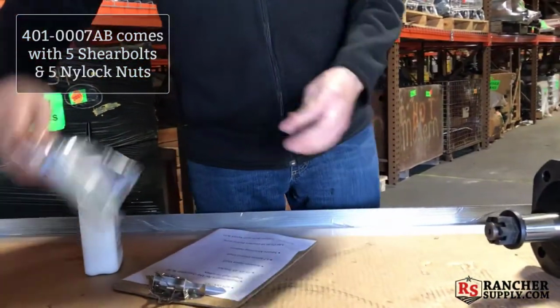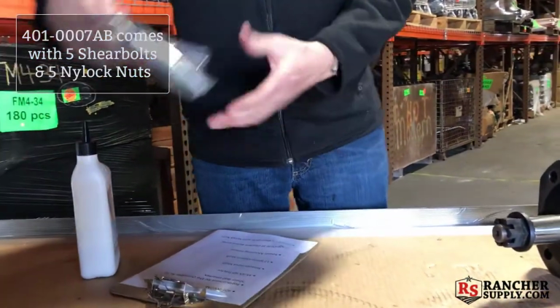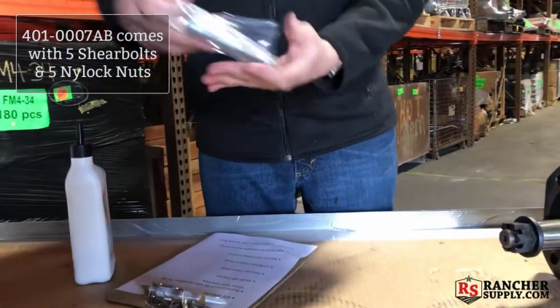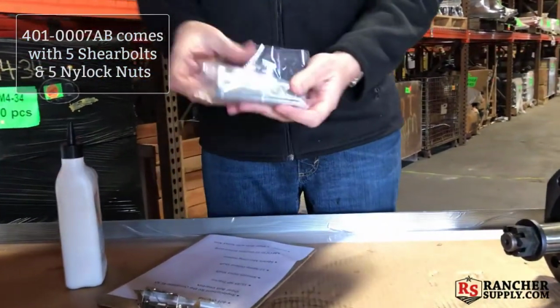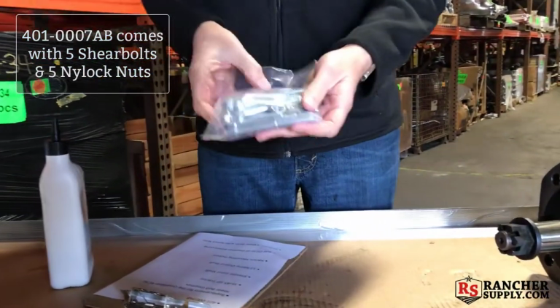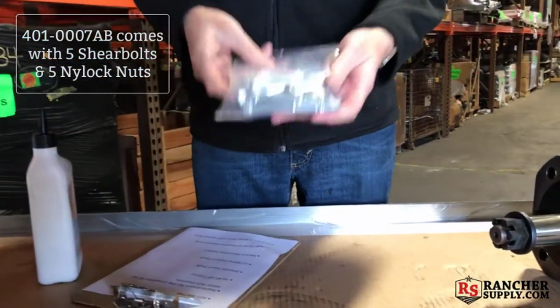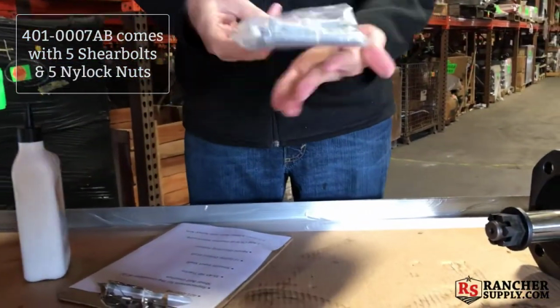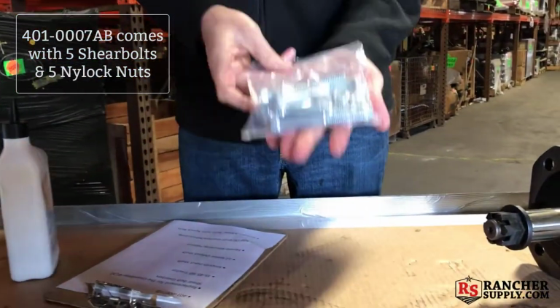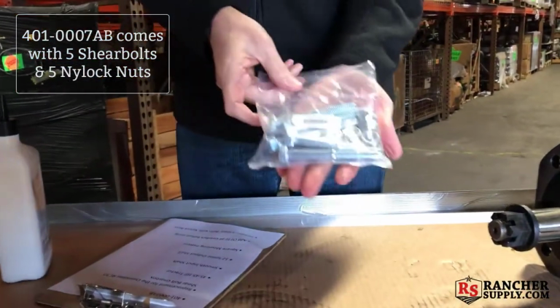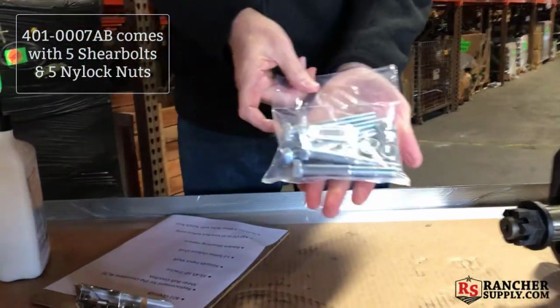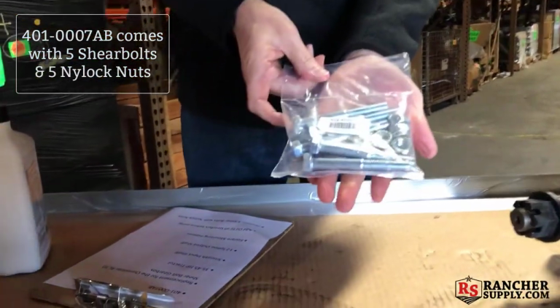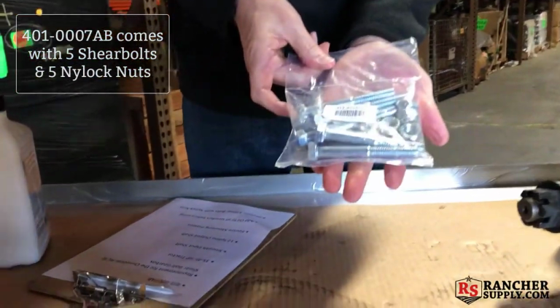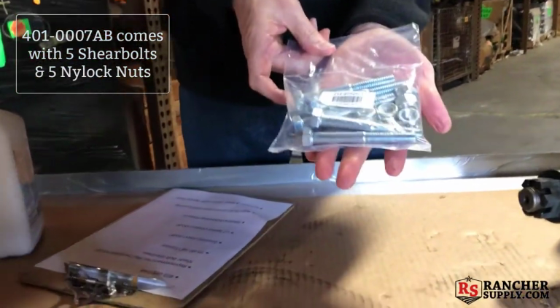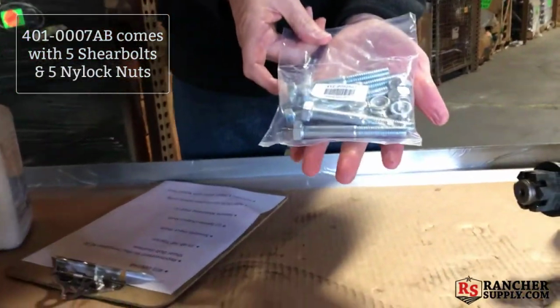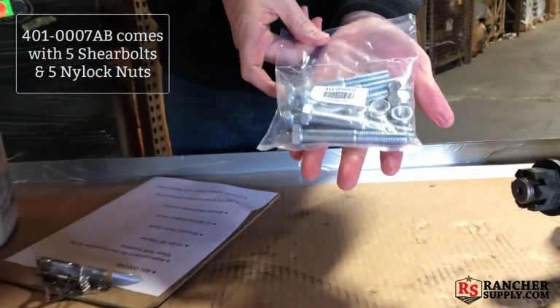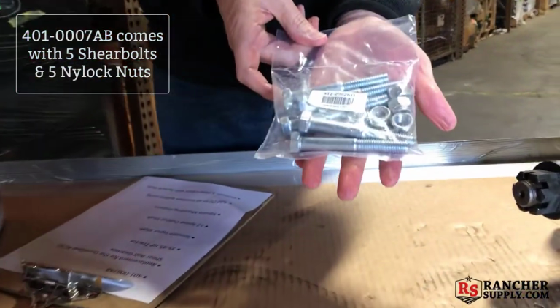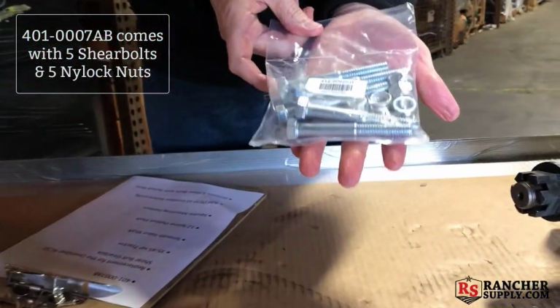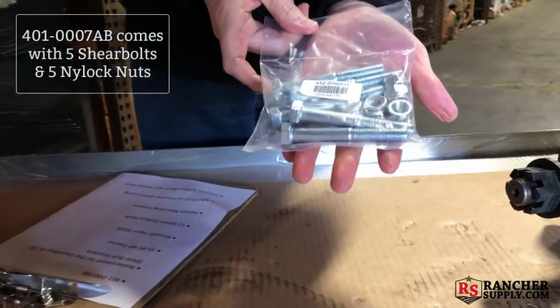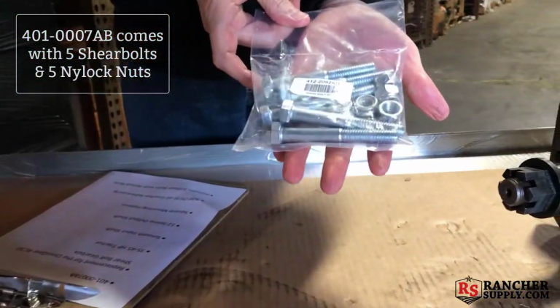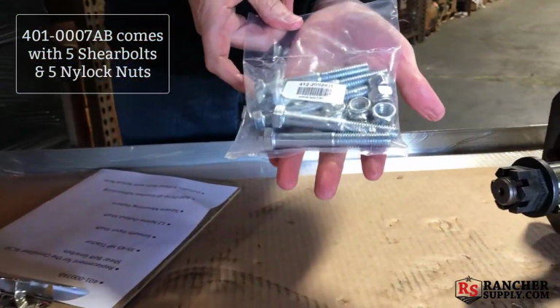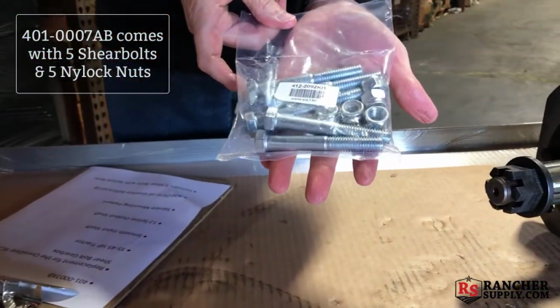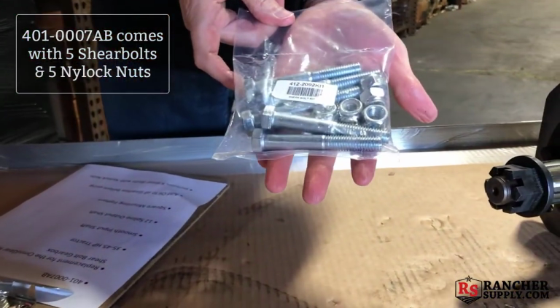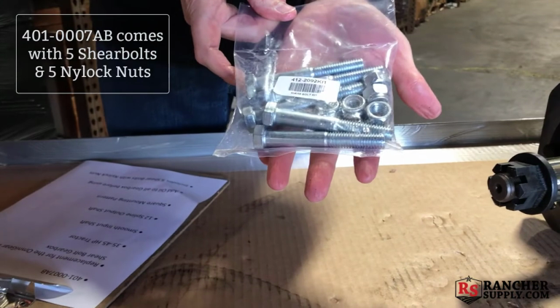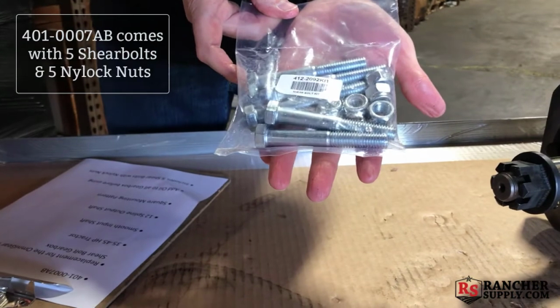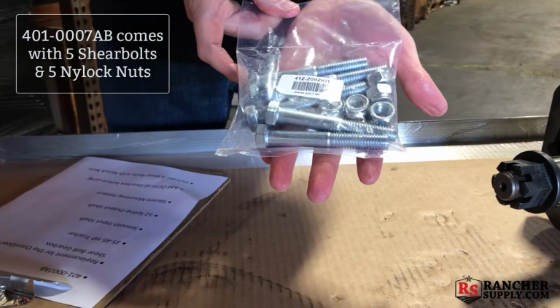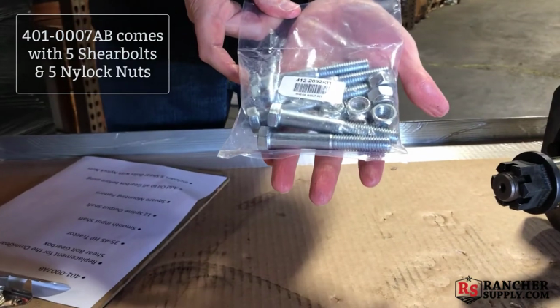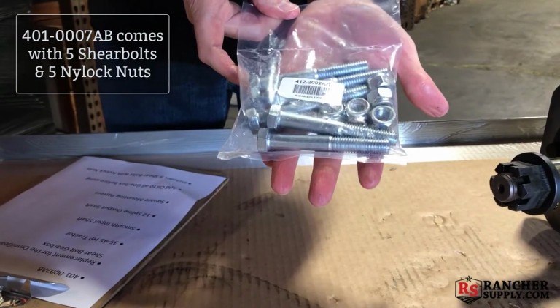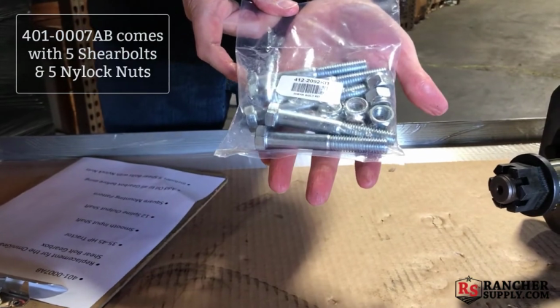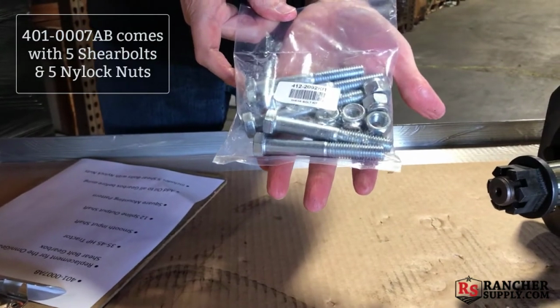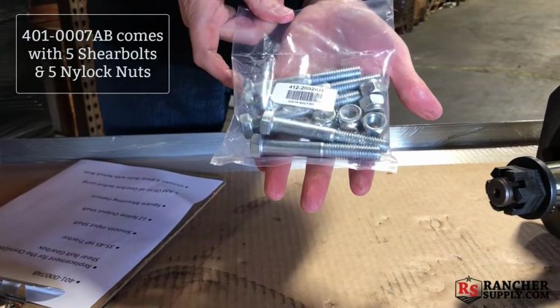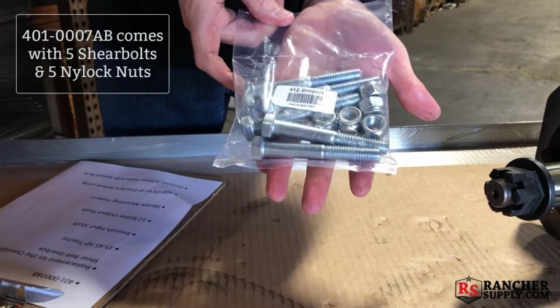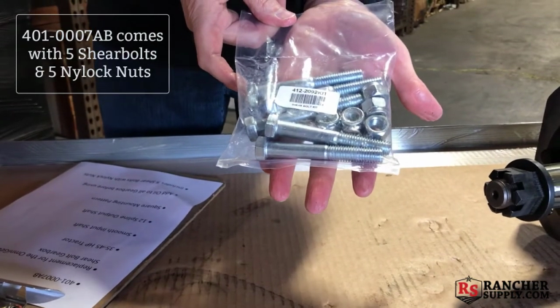The 401-0007-AB also comes with five grade two shear bolts and nylock nuts.